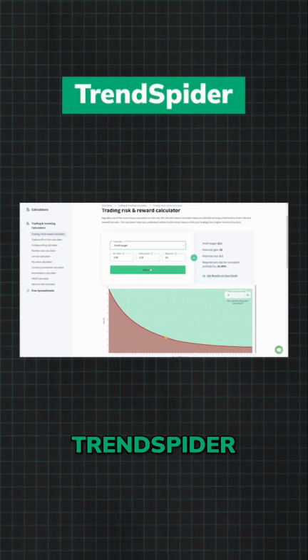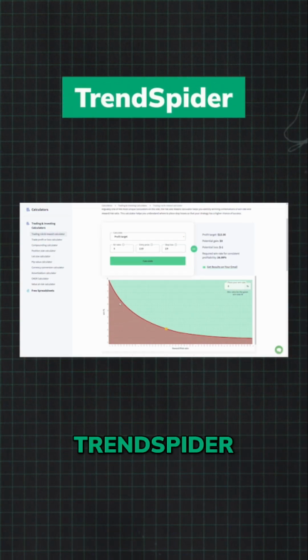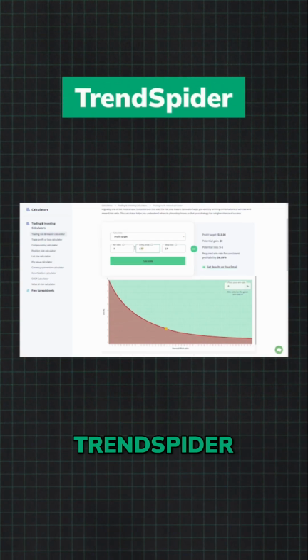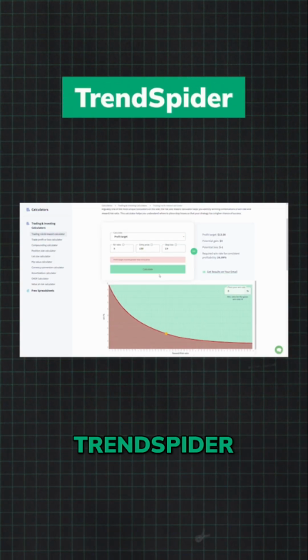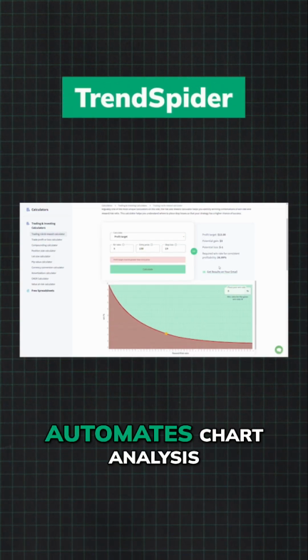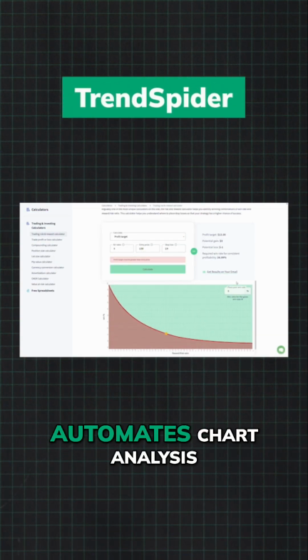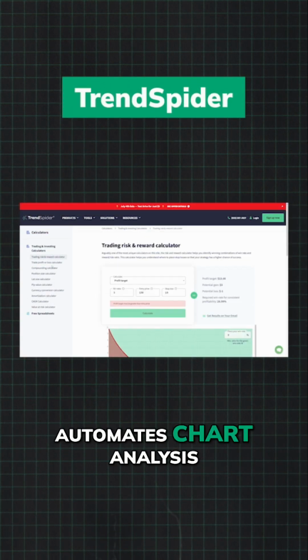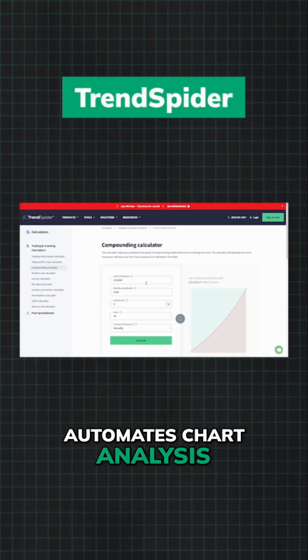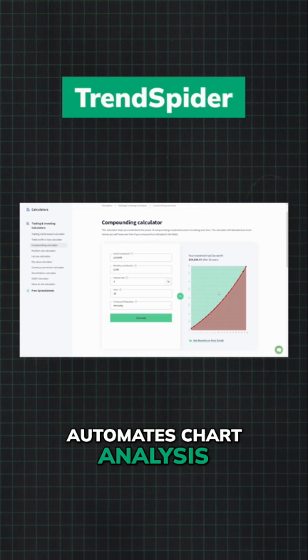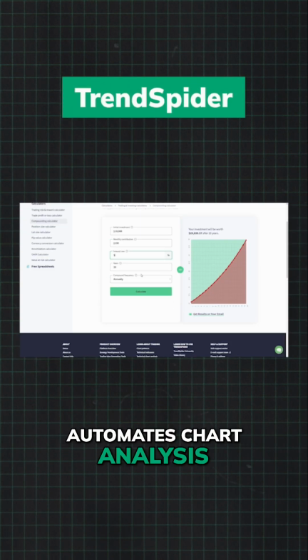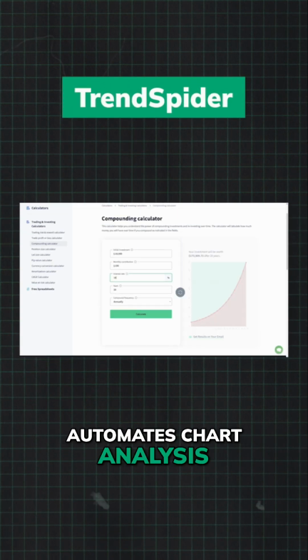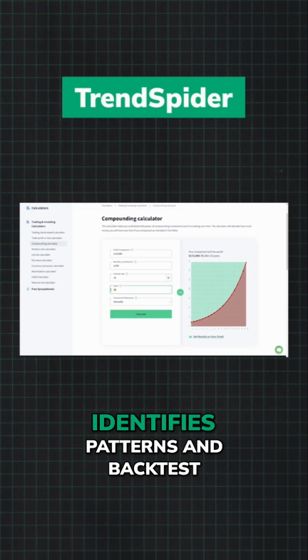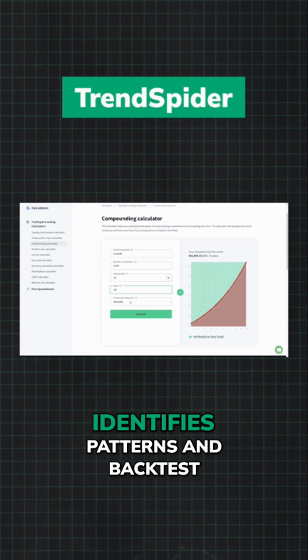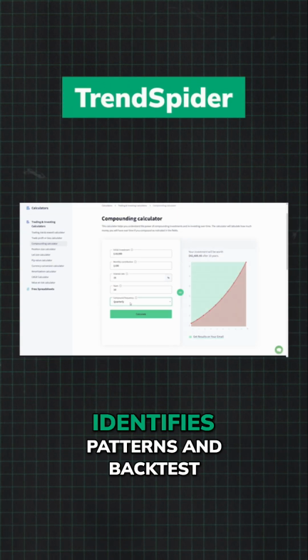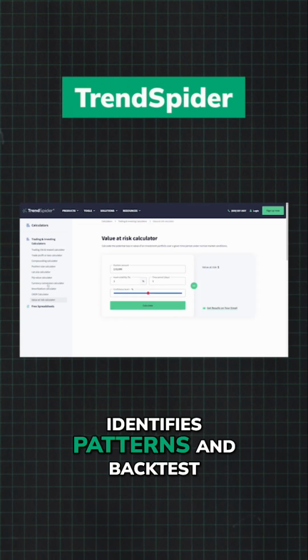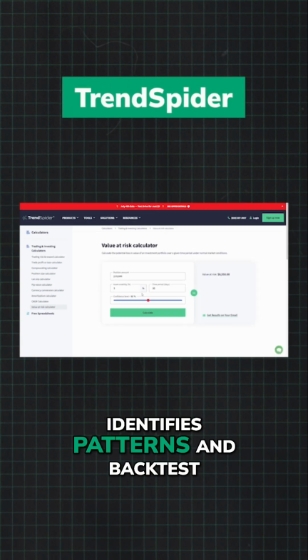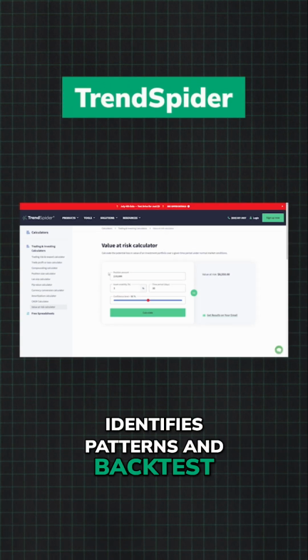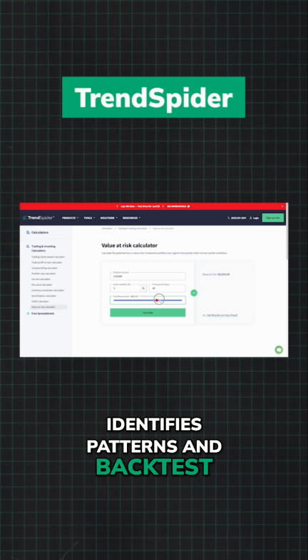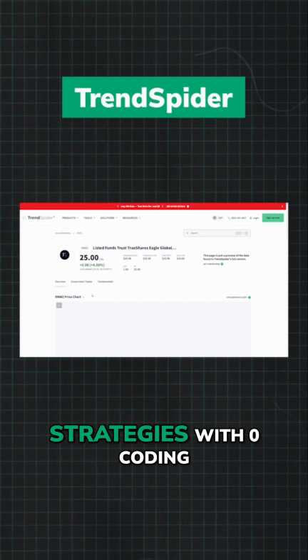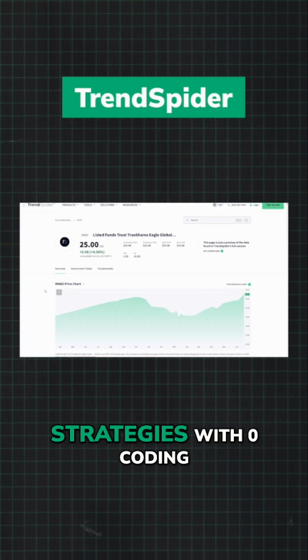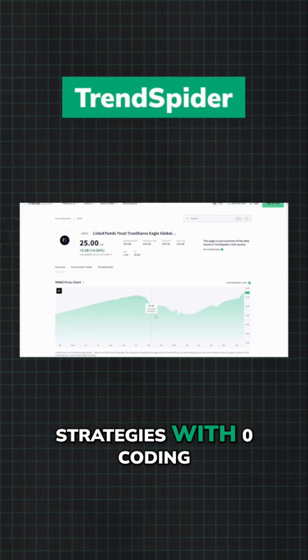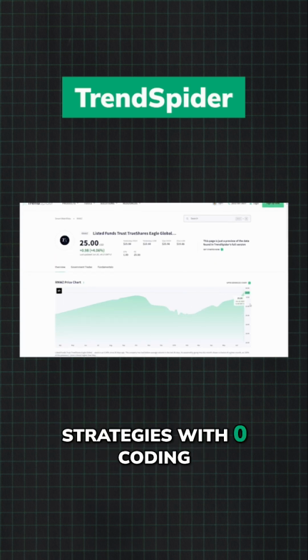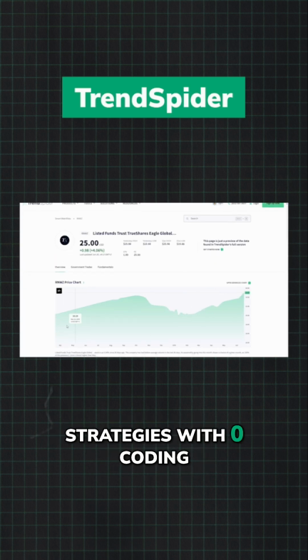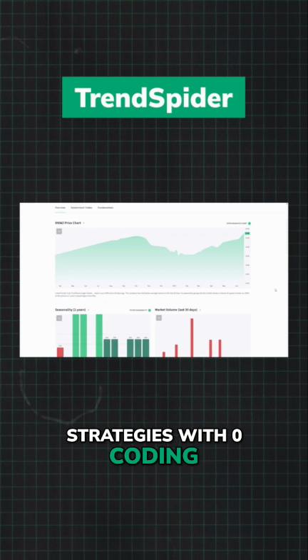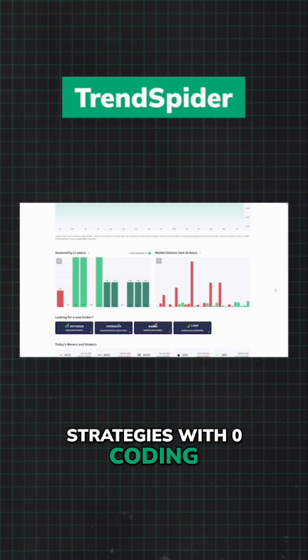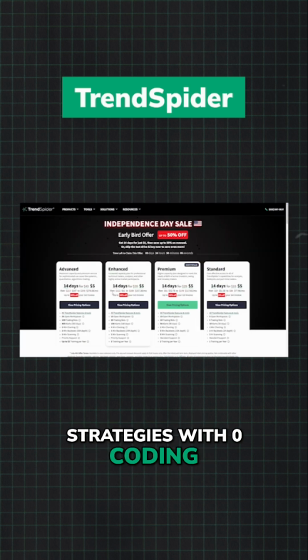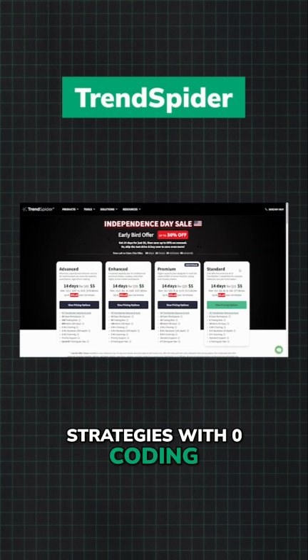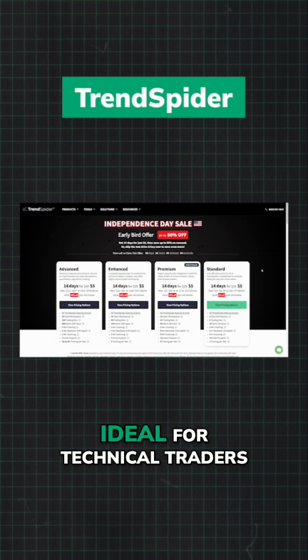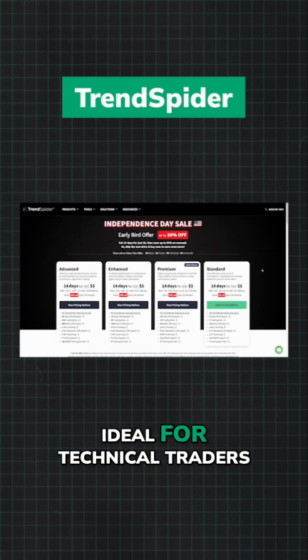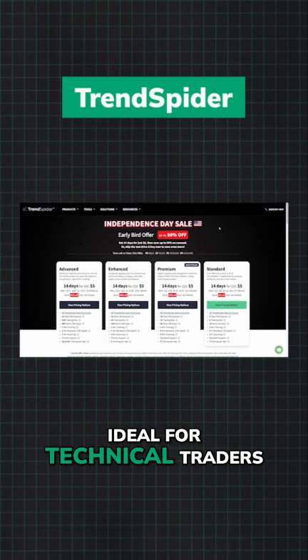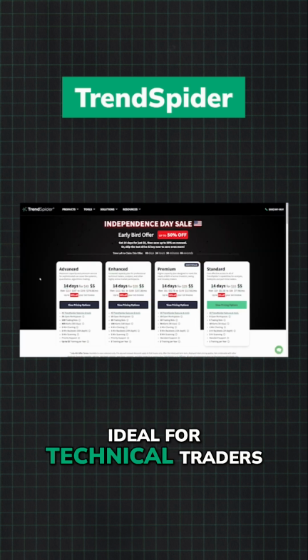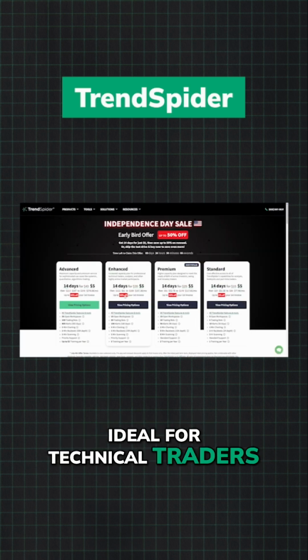TrendSpider automates chart analysis, identifies patterns, and backtests strategies with zero coding. Ideal for technical traders.